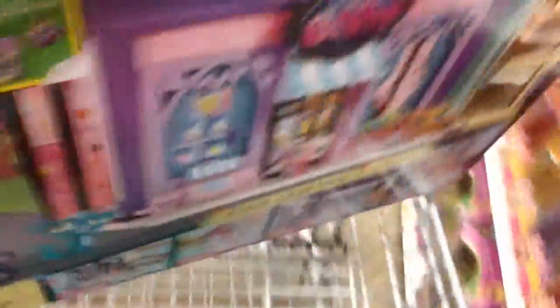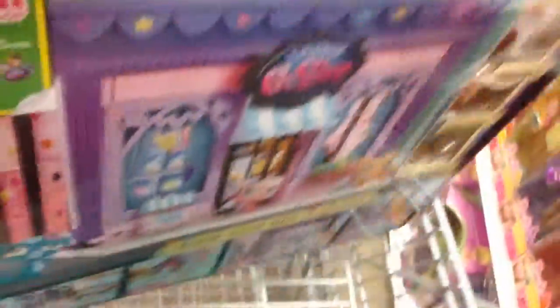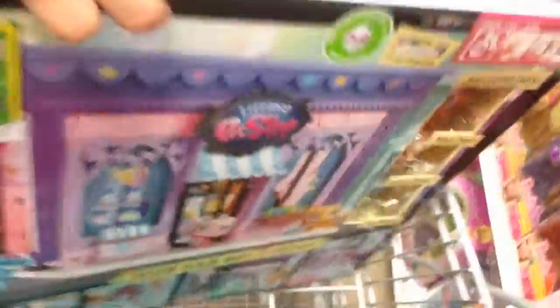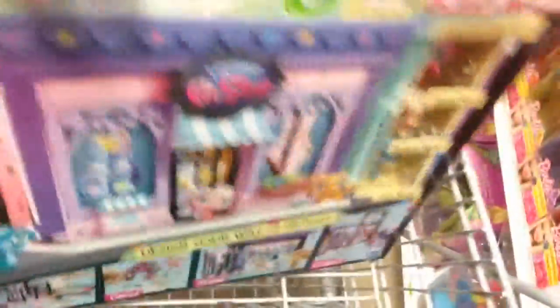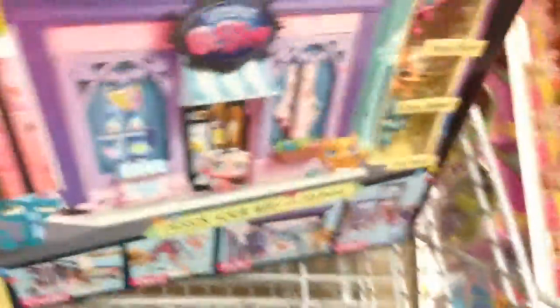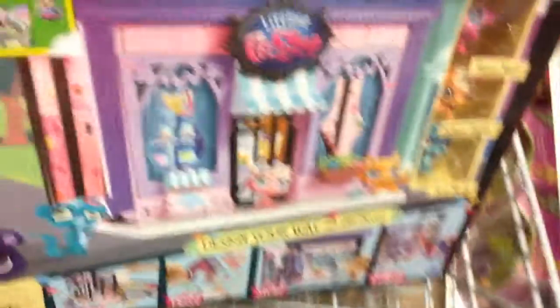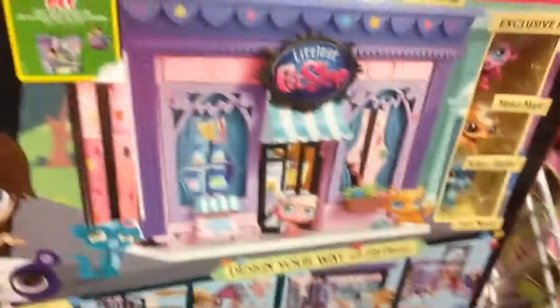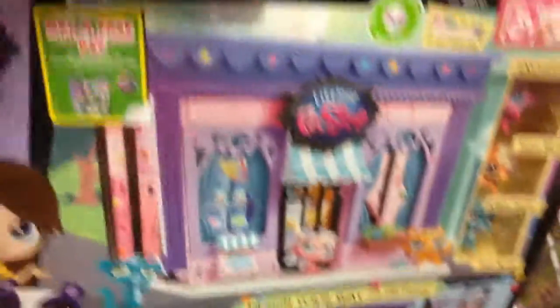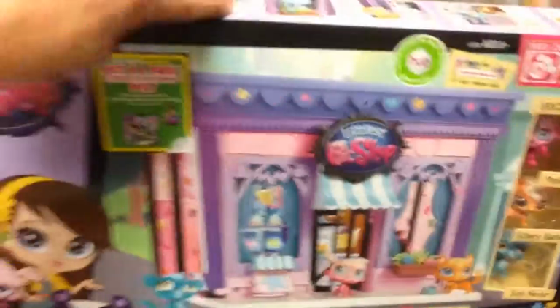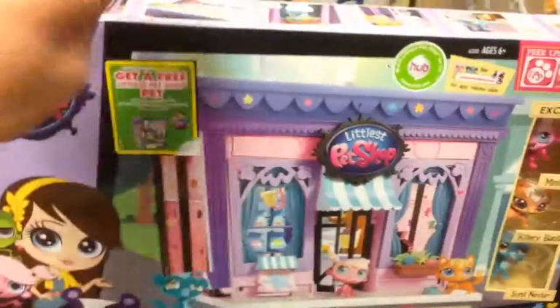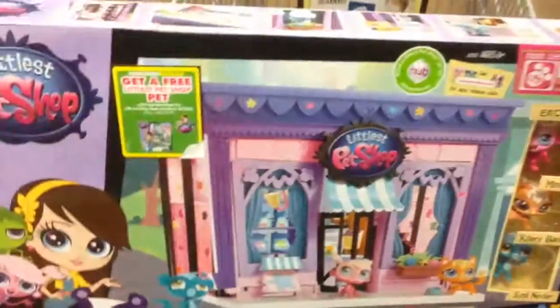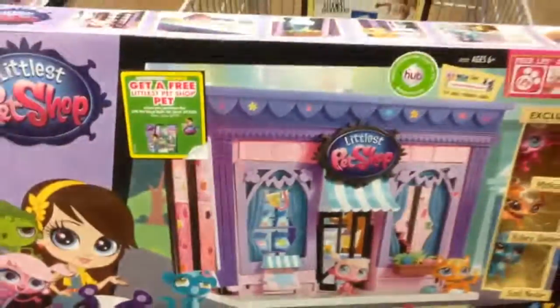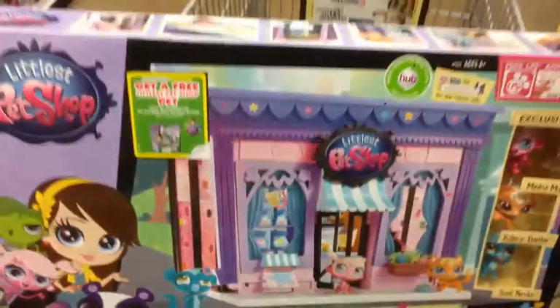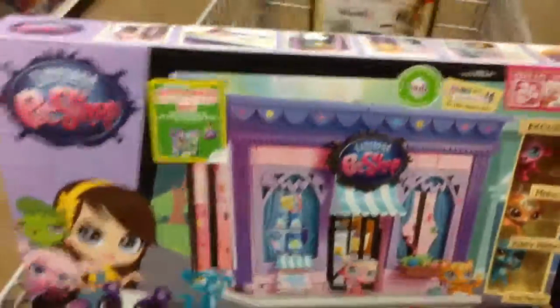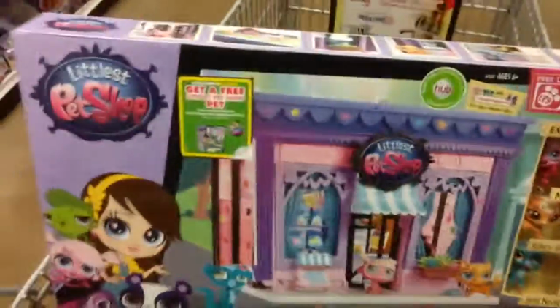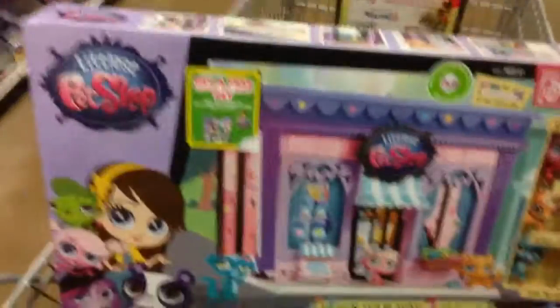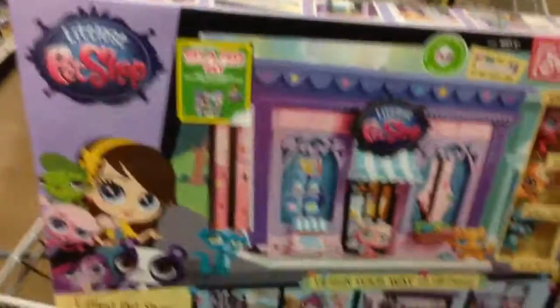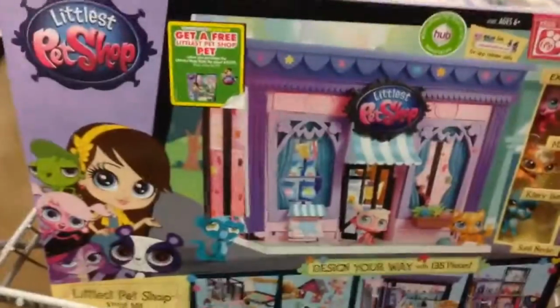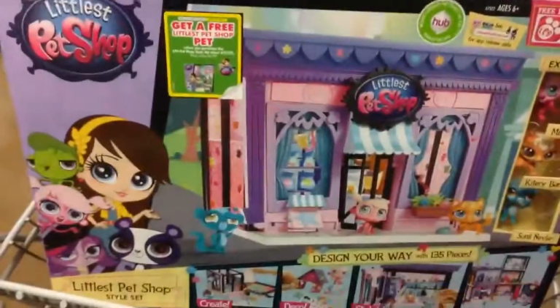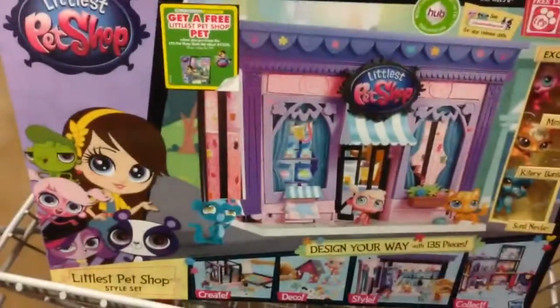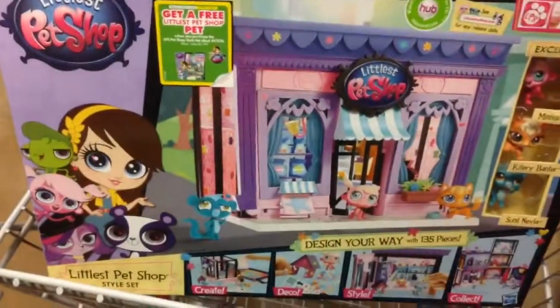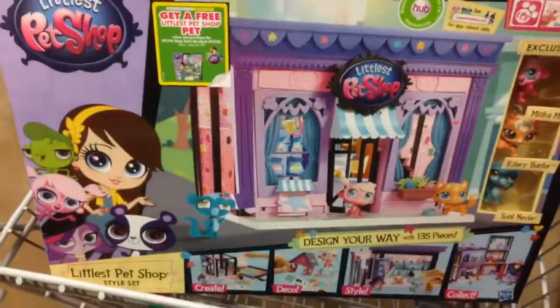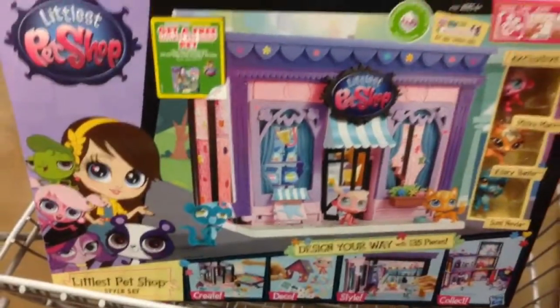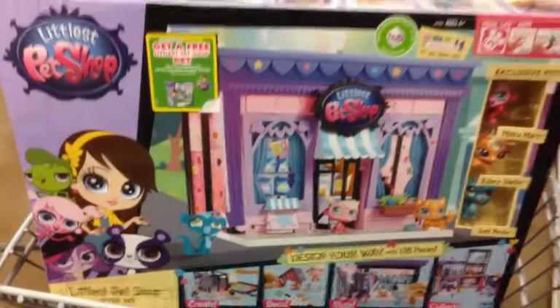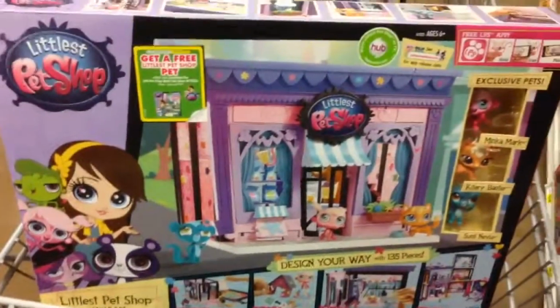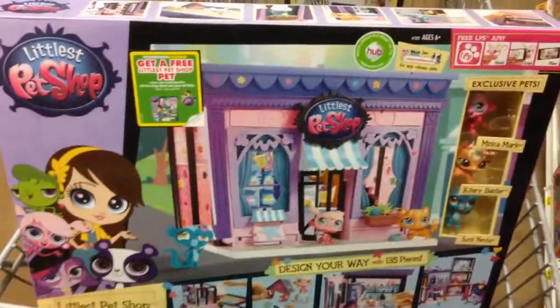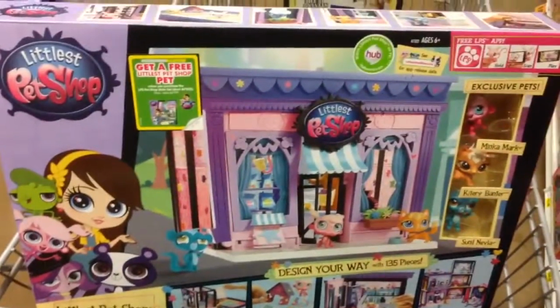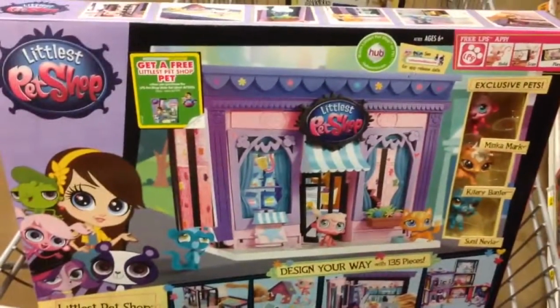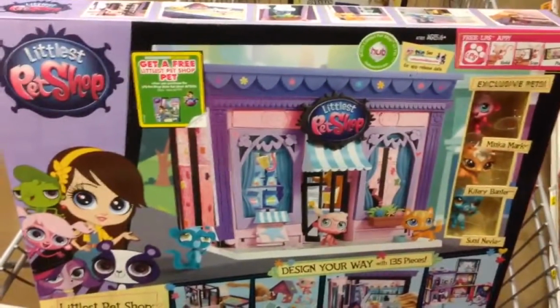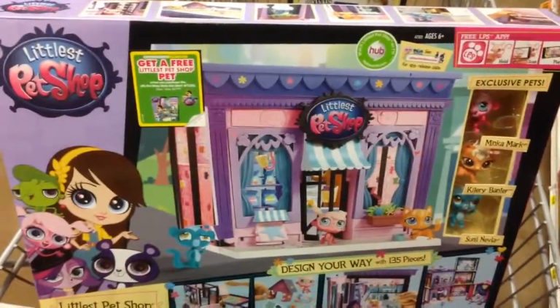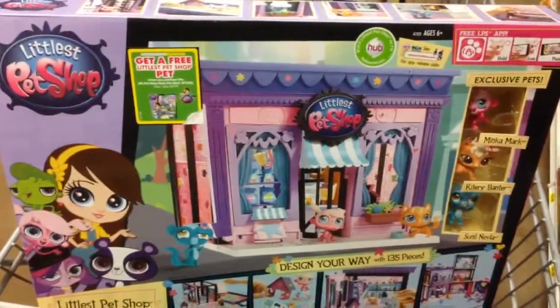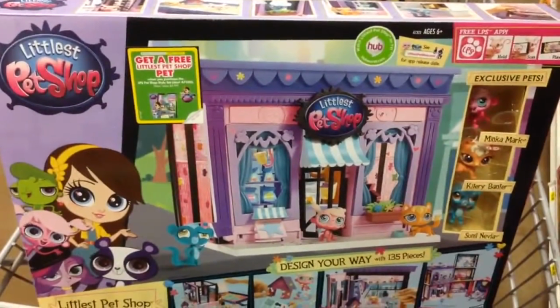This is a ton of fun. Again, that's the Littlest Pet Shop style set. Cool.